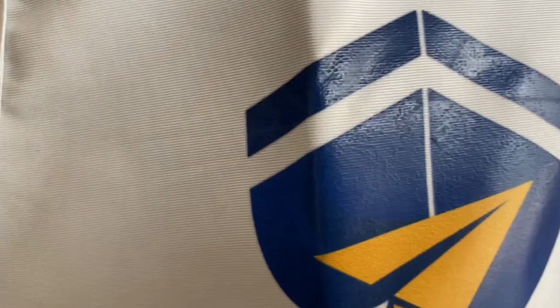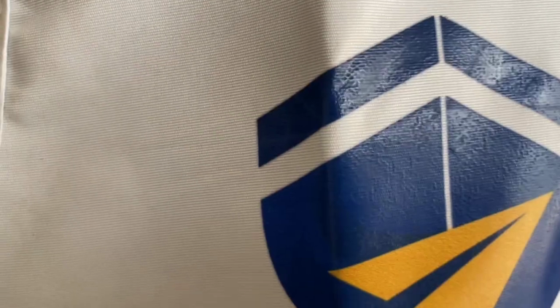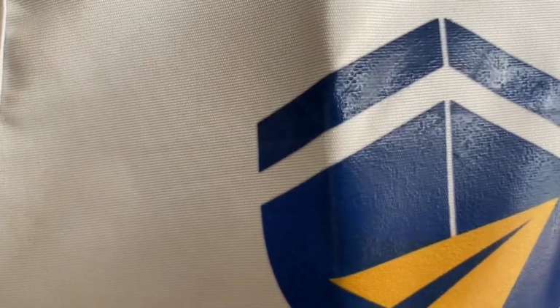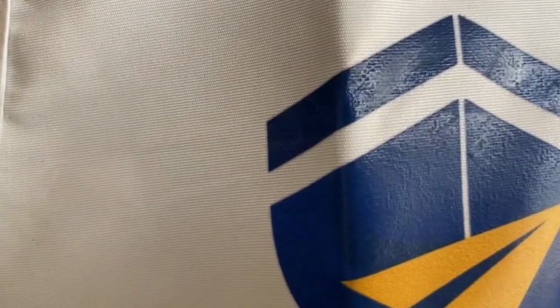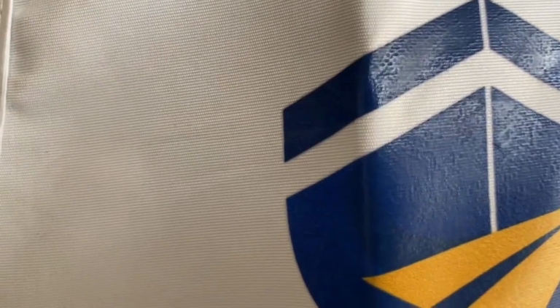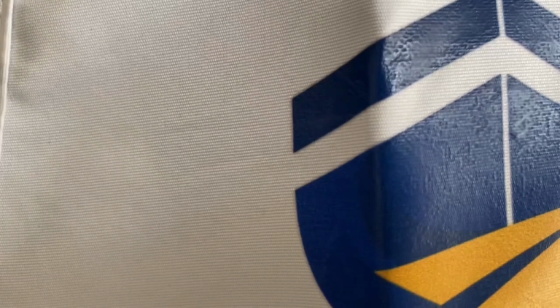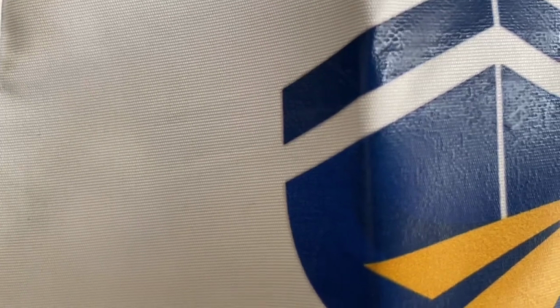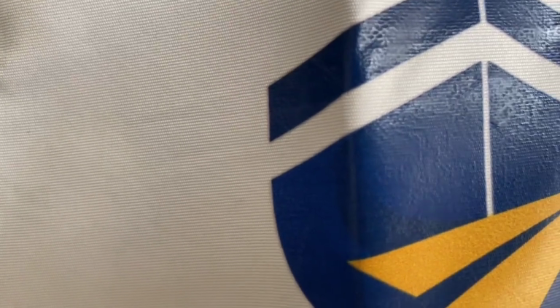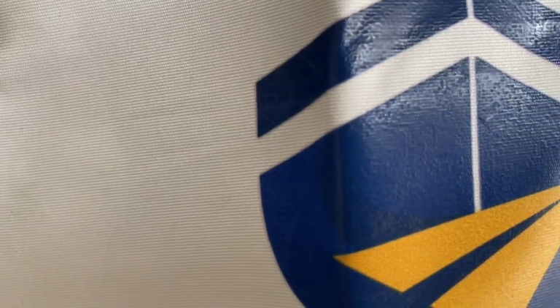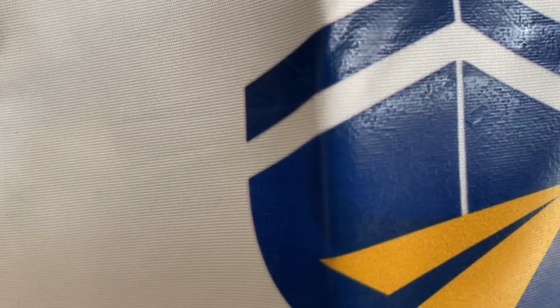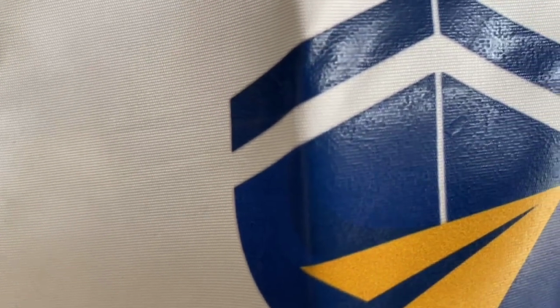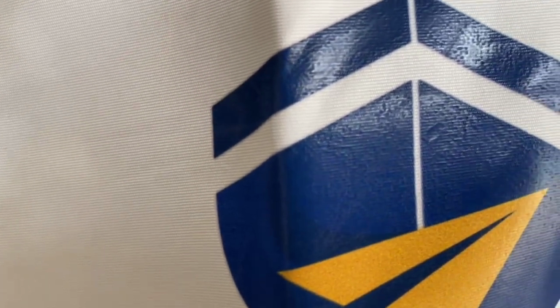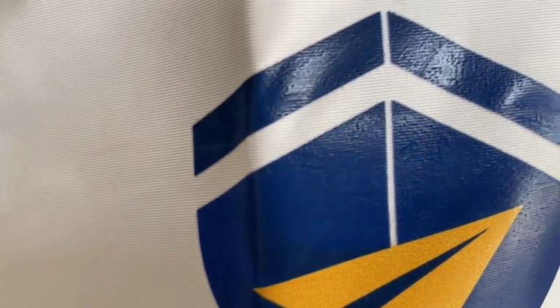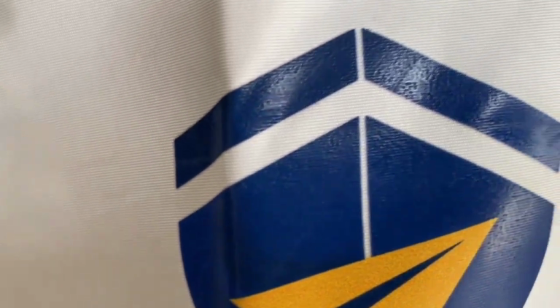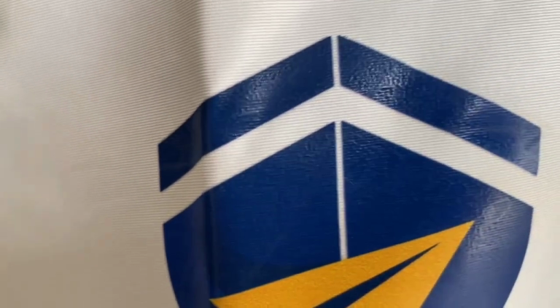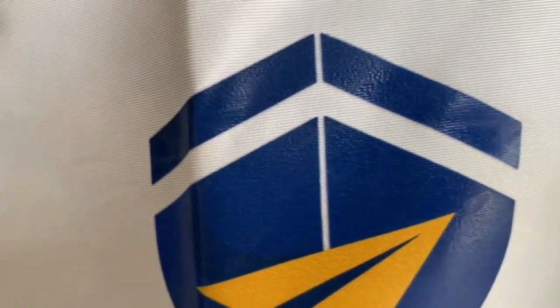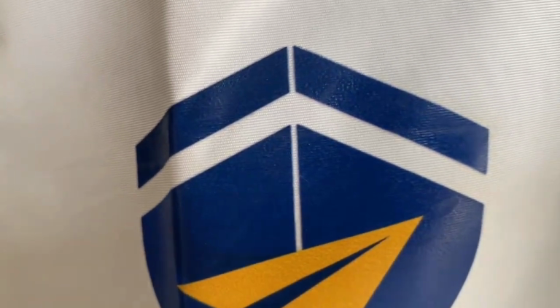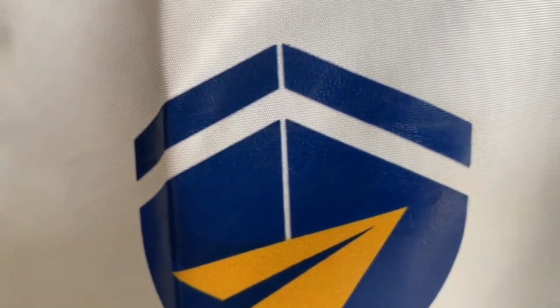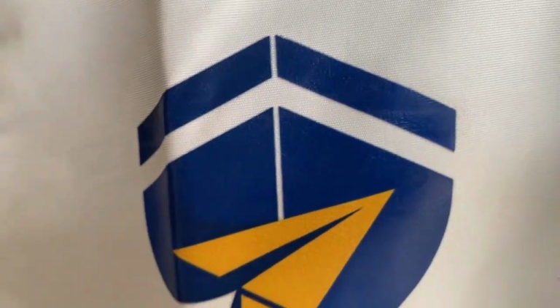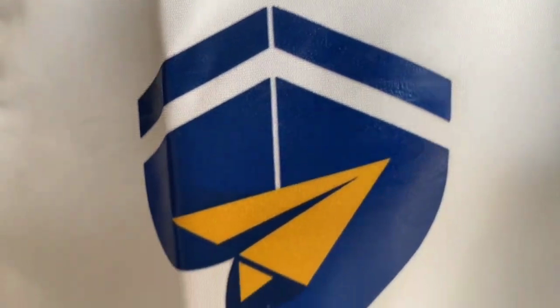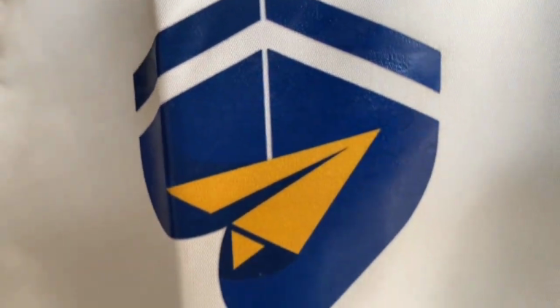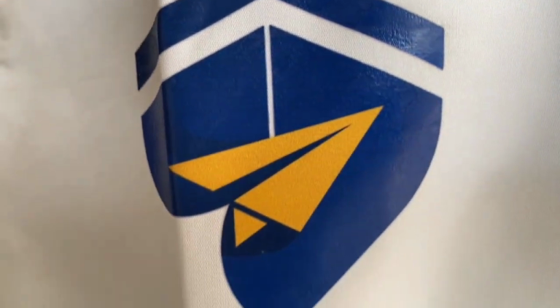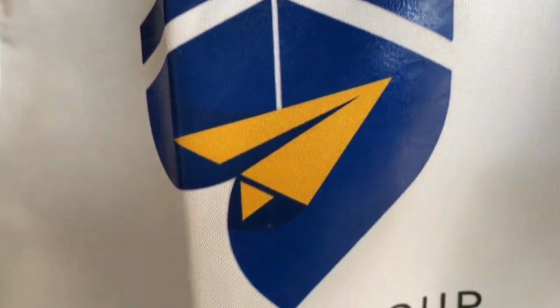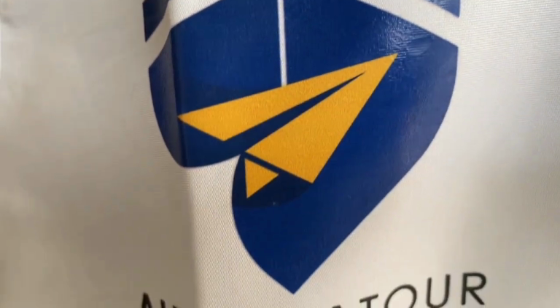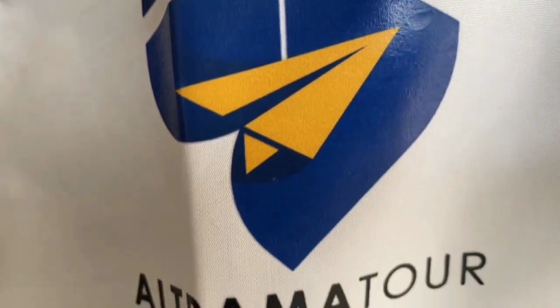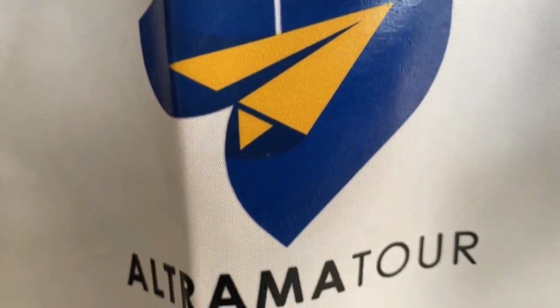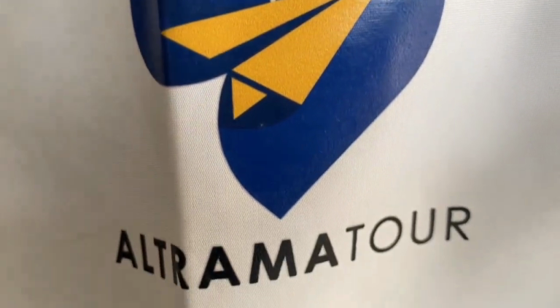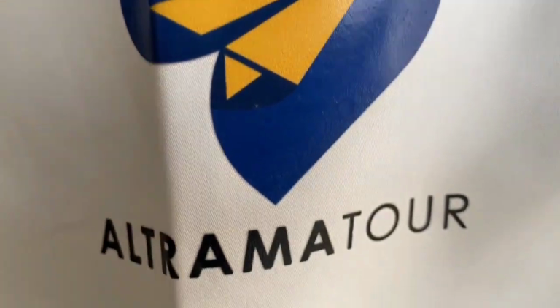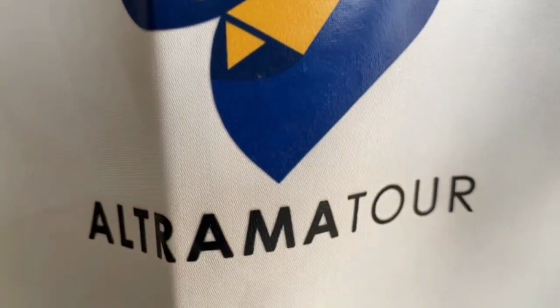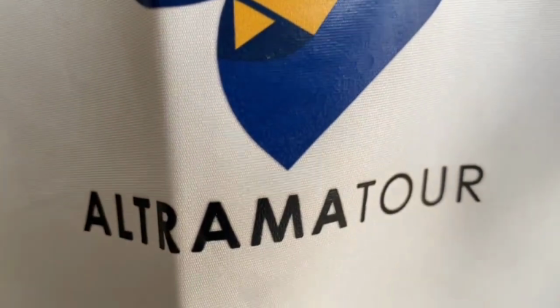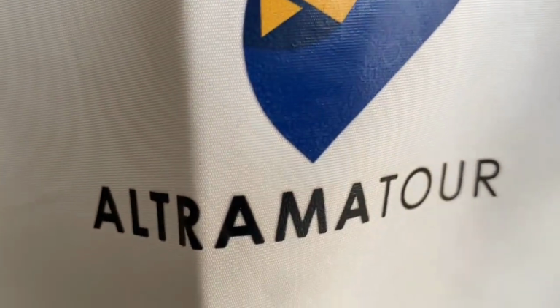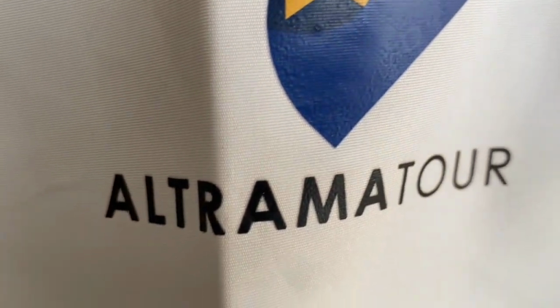And this is the sablon in the back of the right. For the sablon itself, we use DTF.